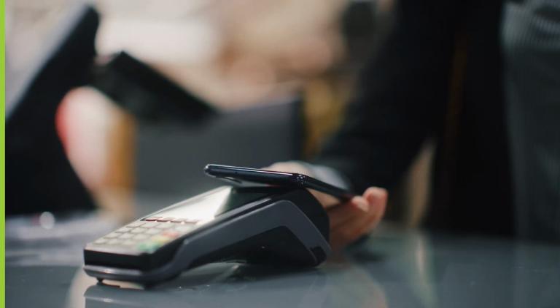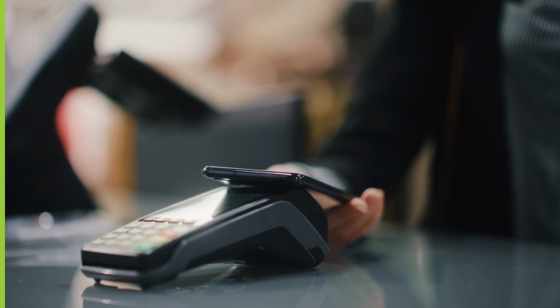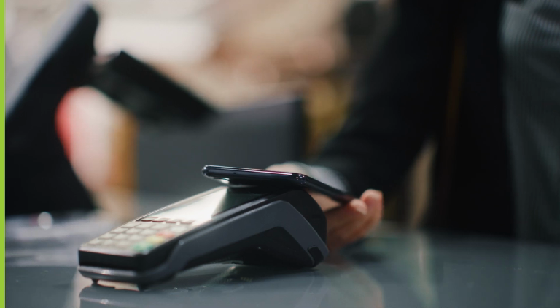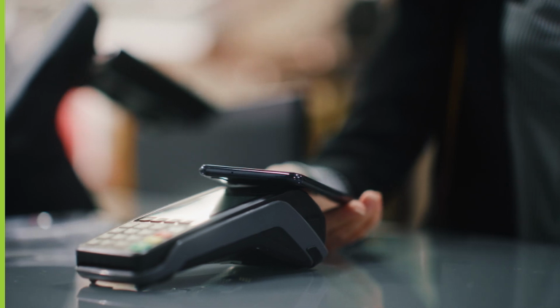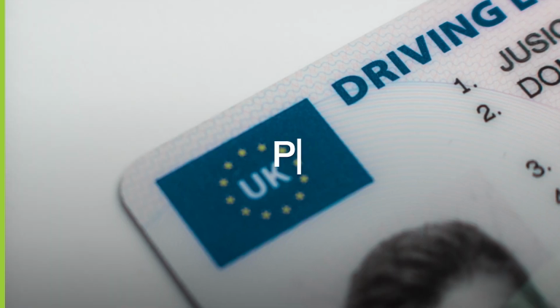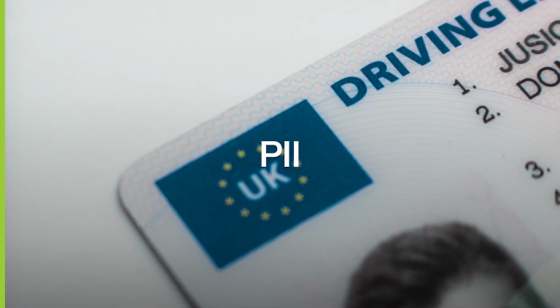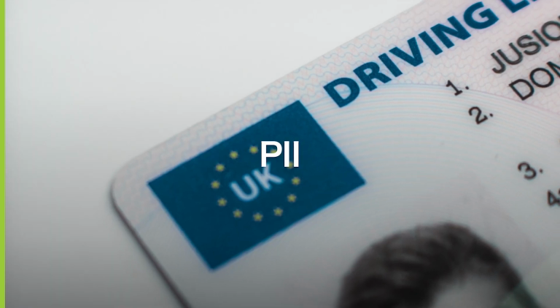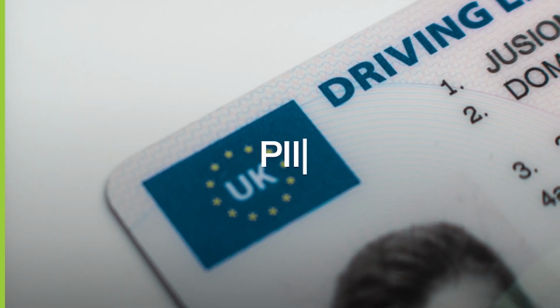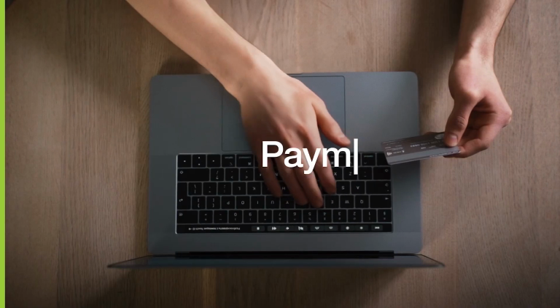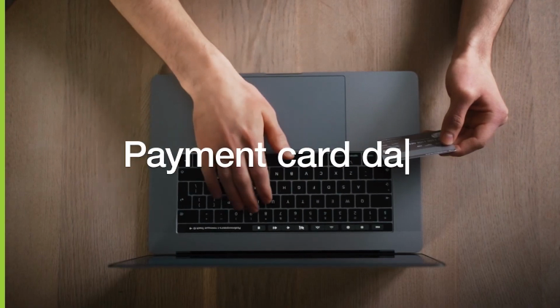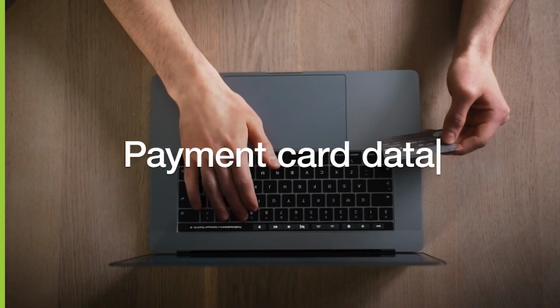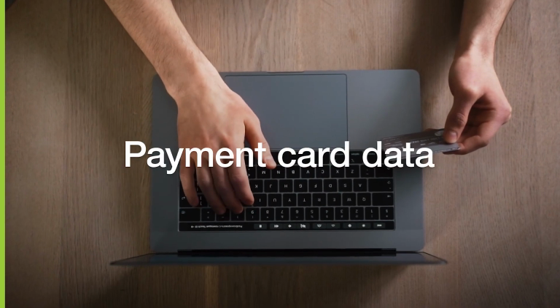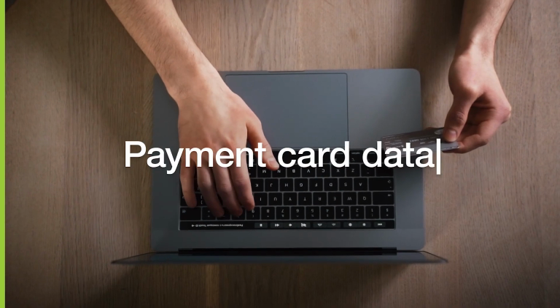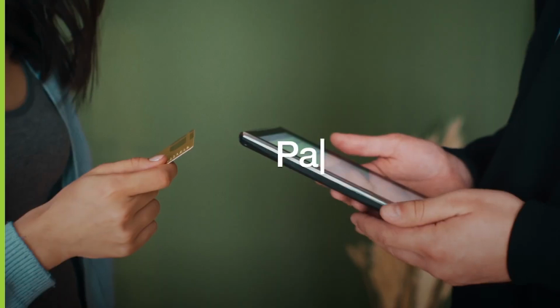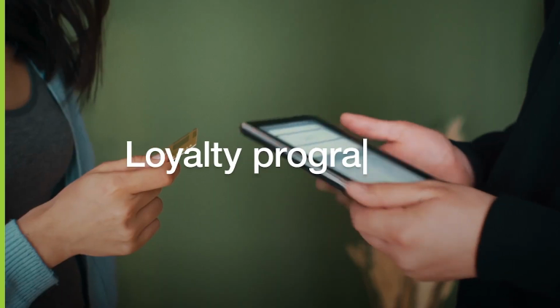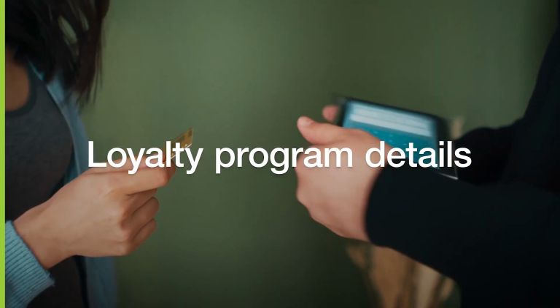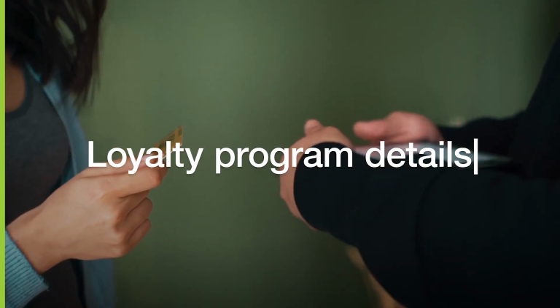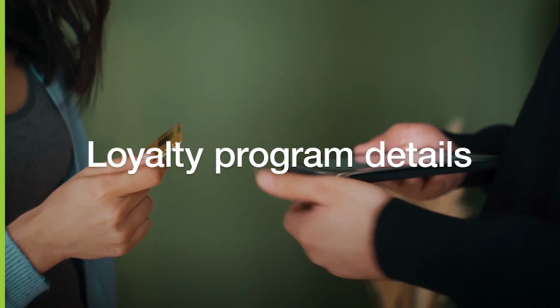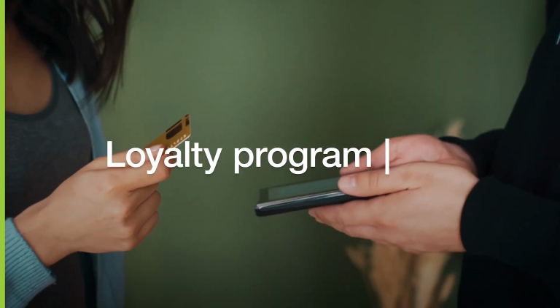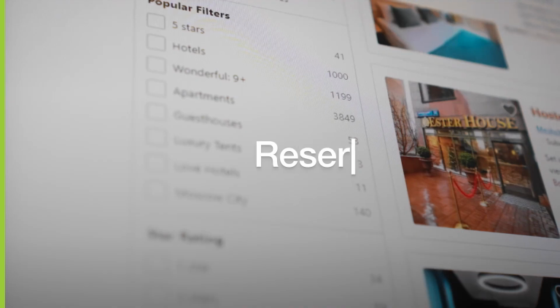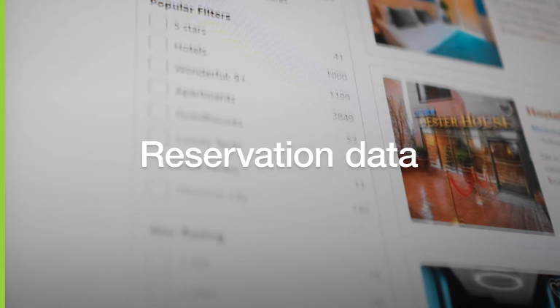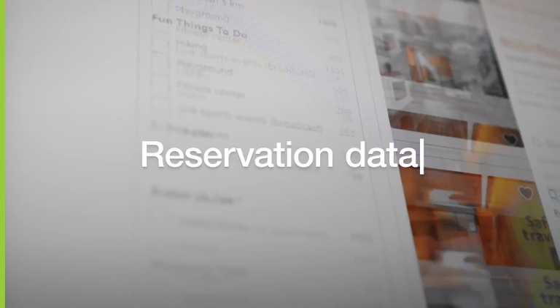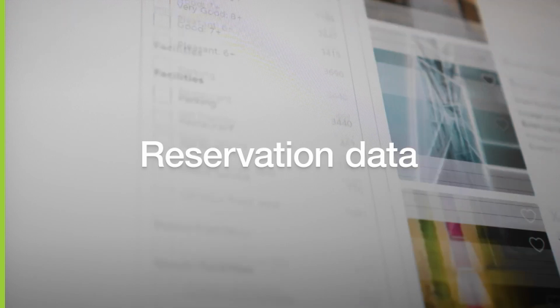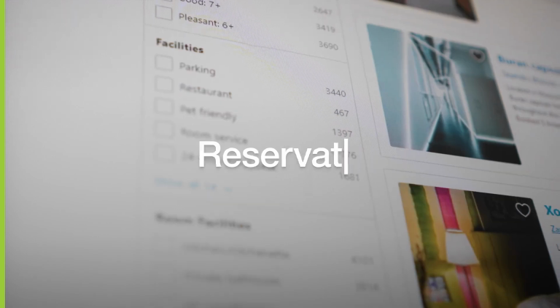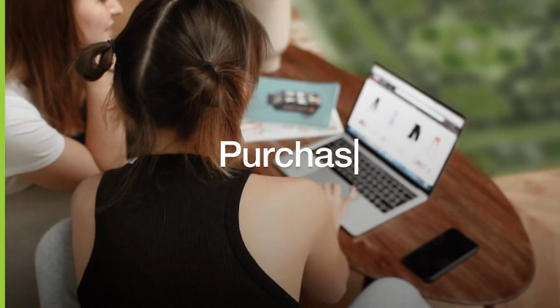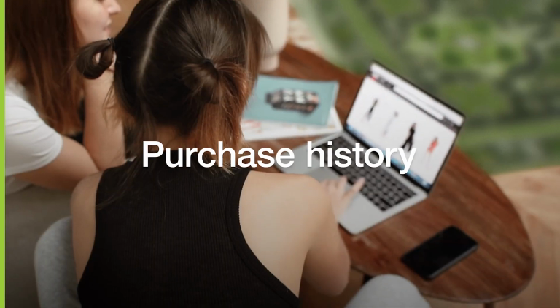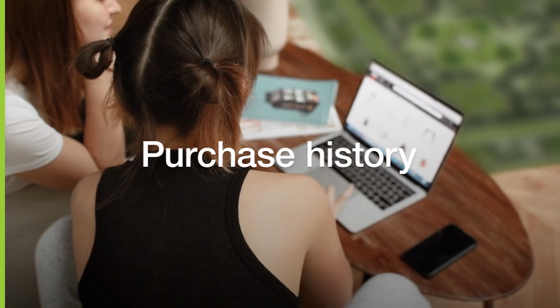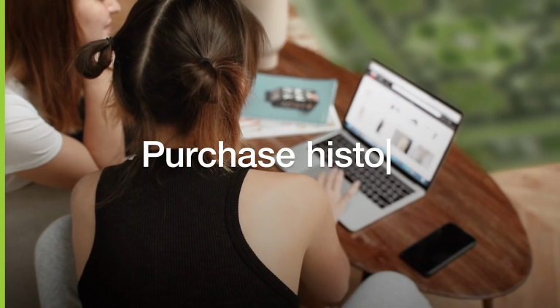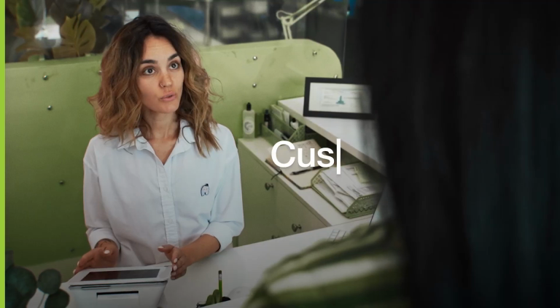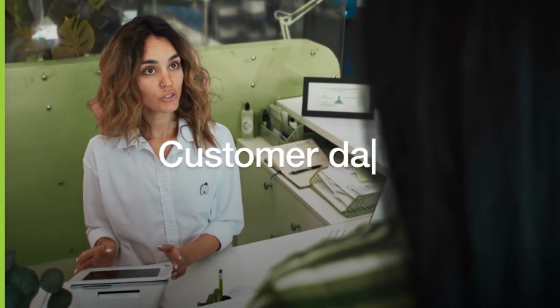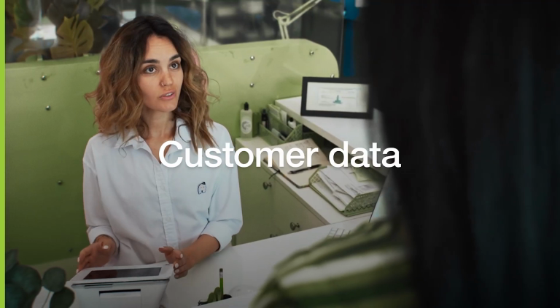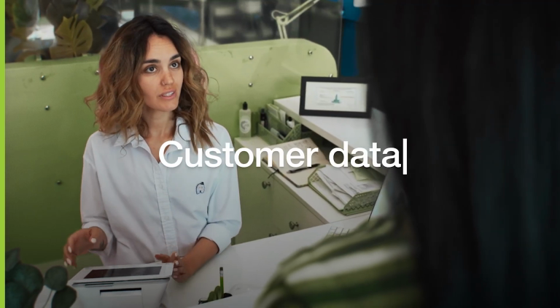Information such as PII, payment card data, loyalty program details, reservation data, purchase history, and customer data —